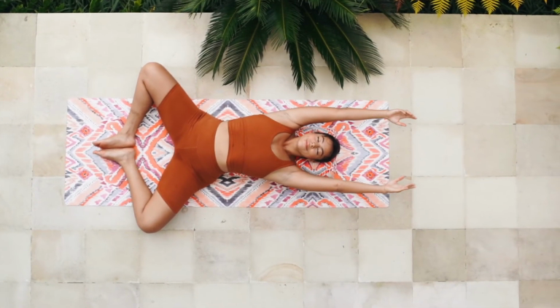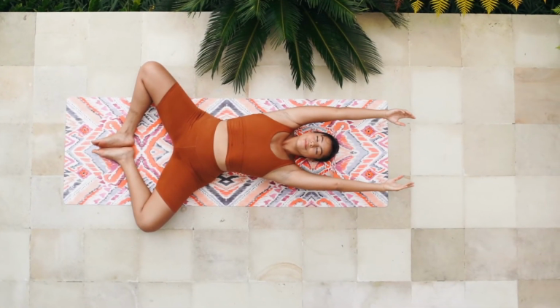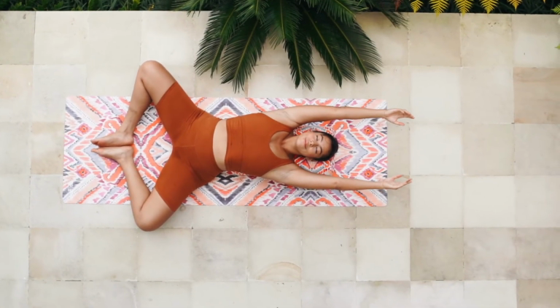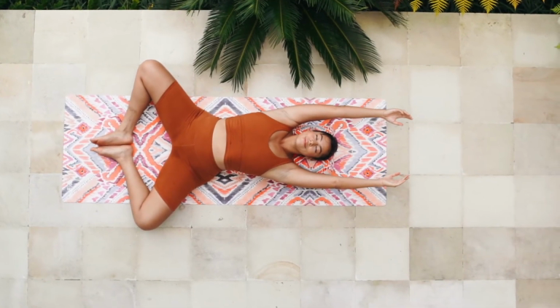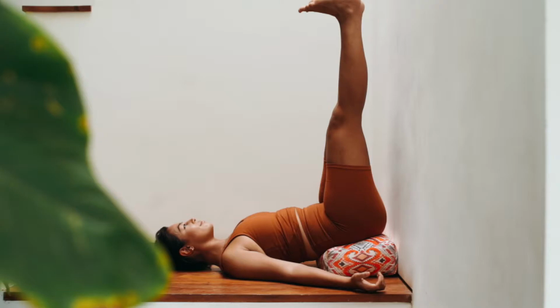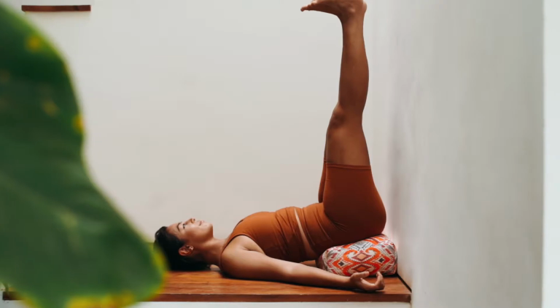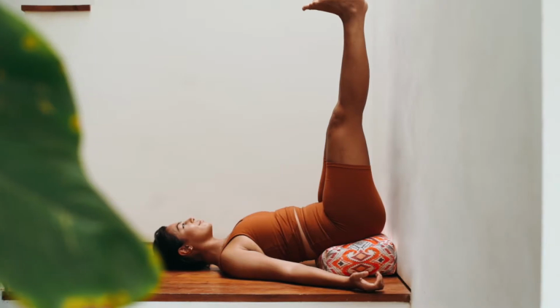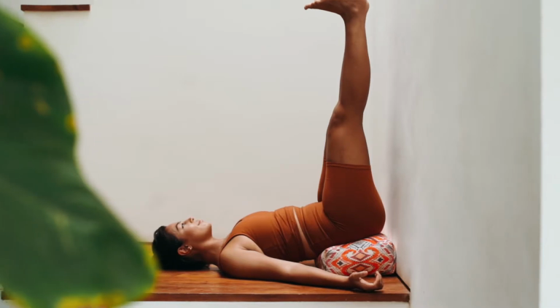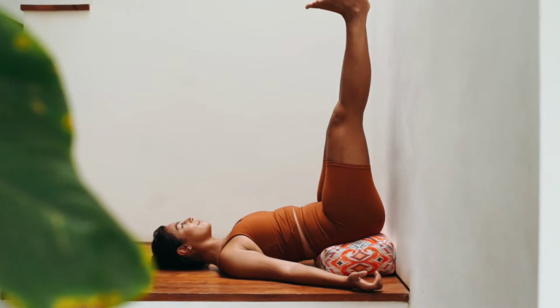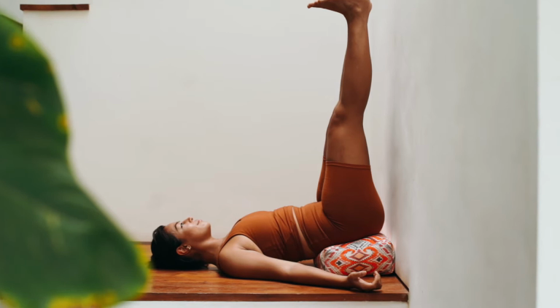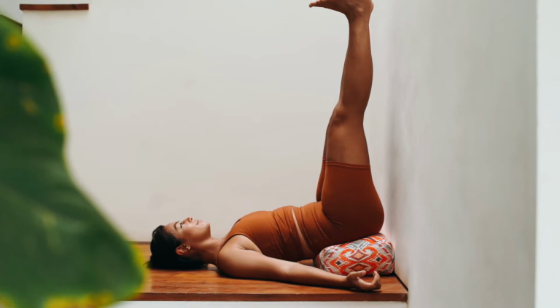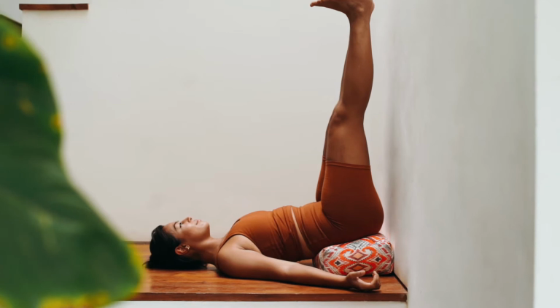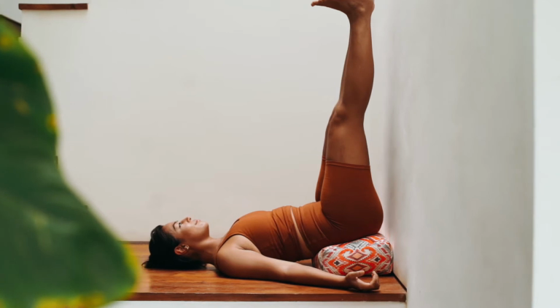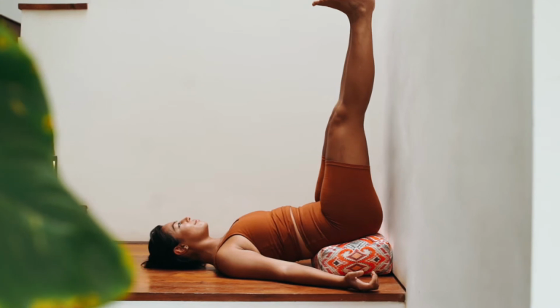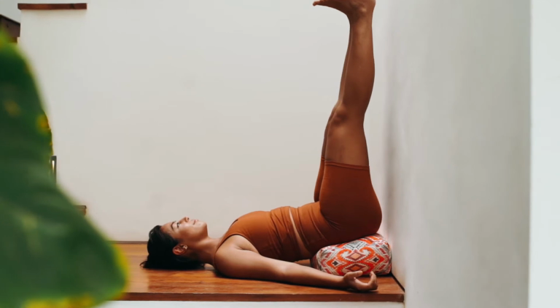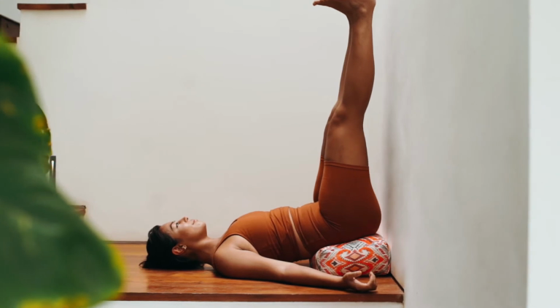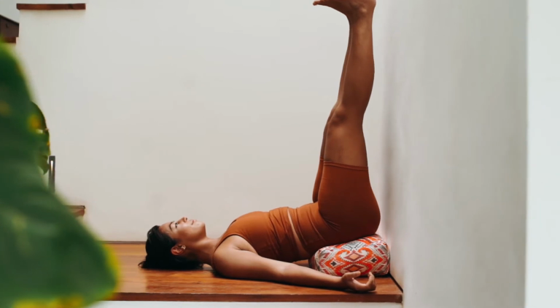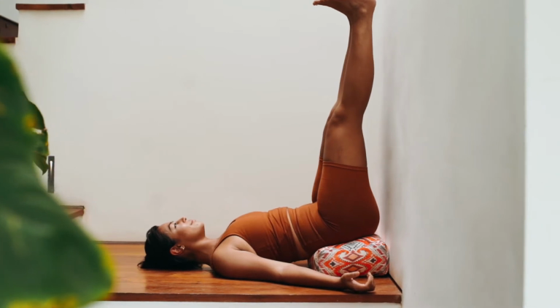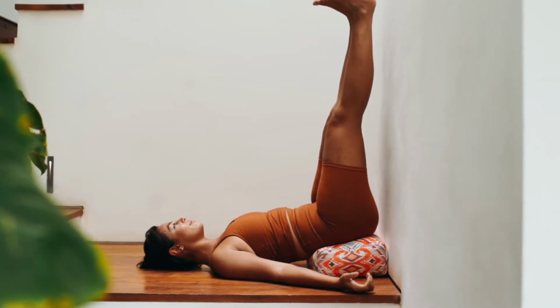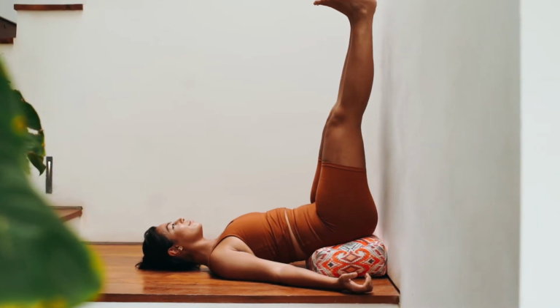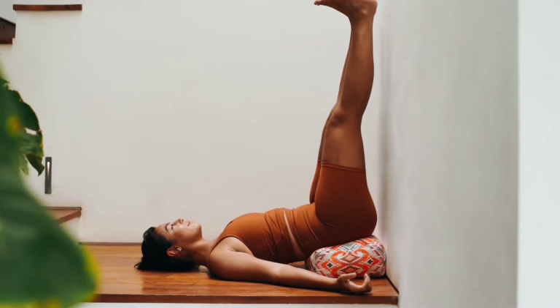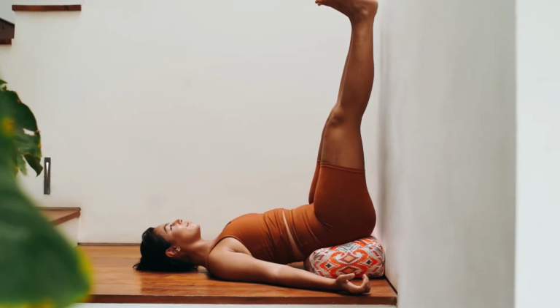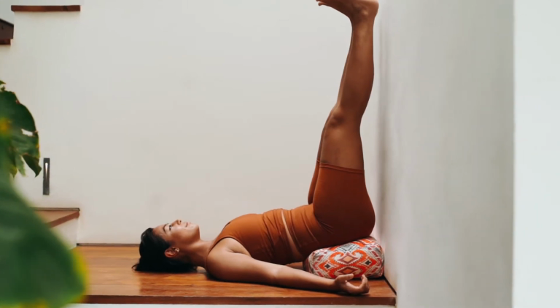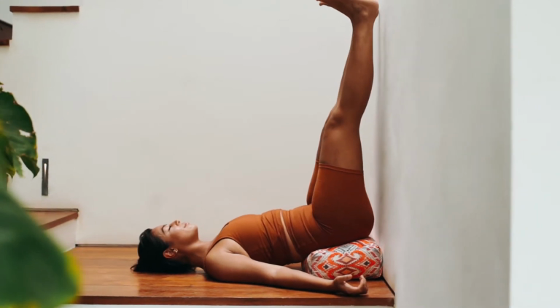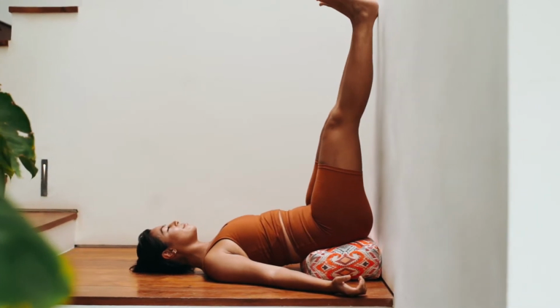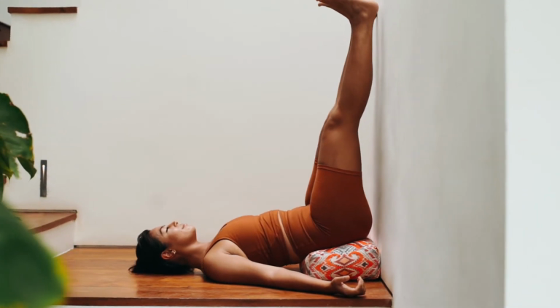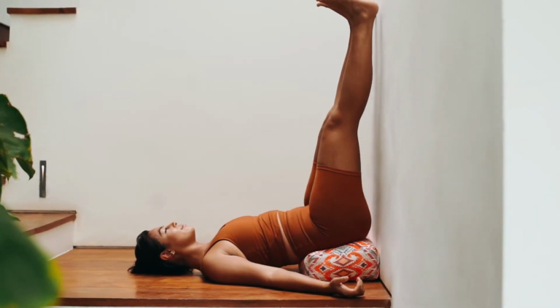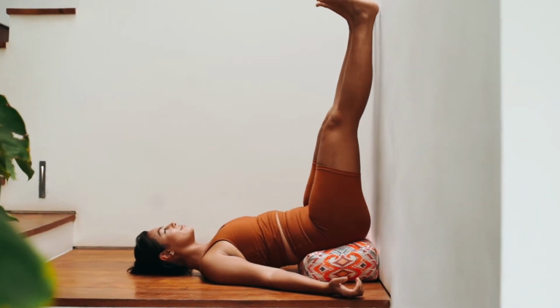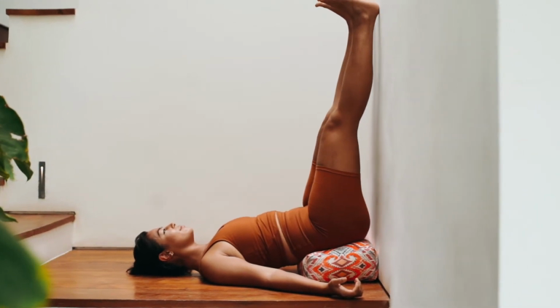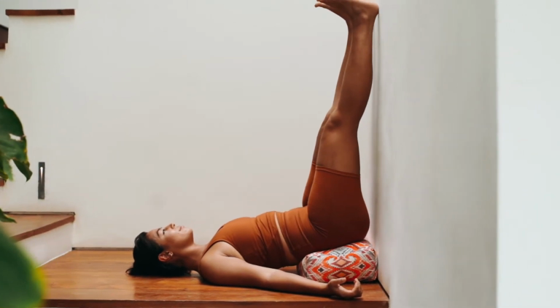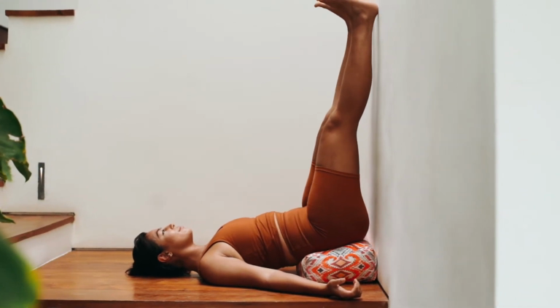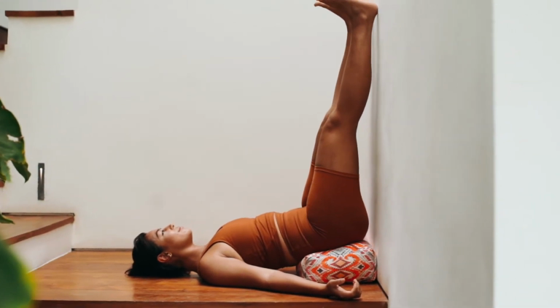Use it to lift the hips with legs up the wall, or soften into deeper yin poses.